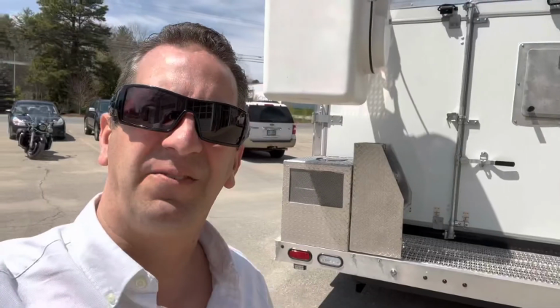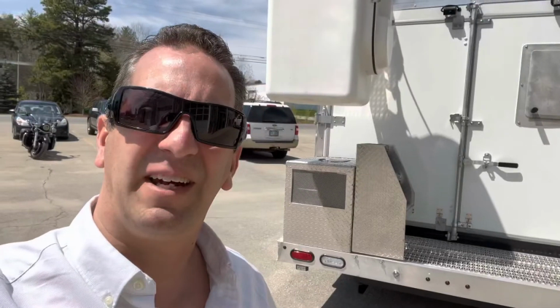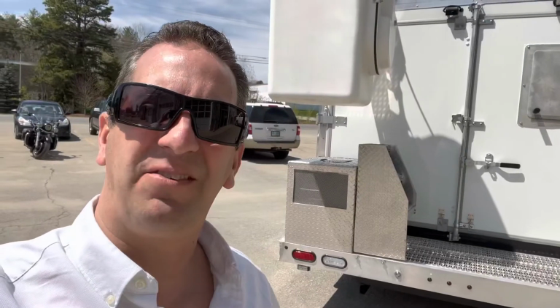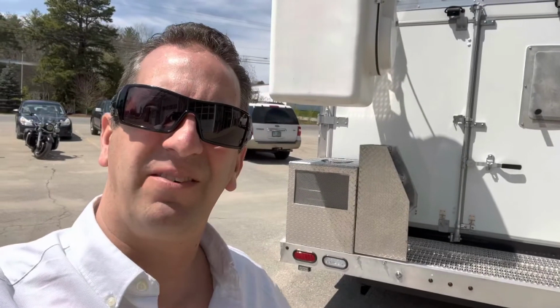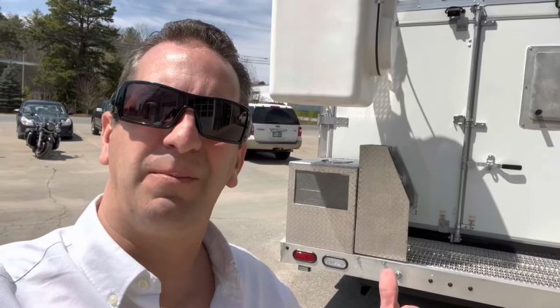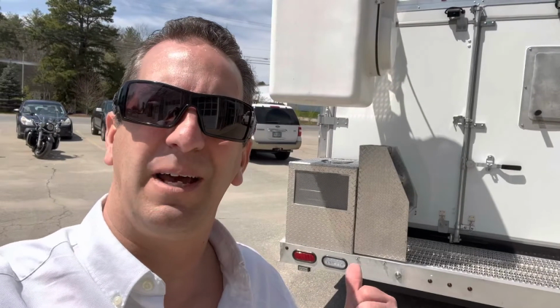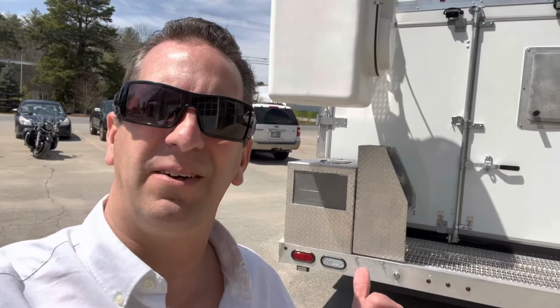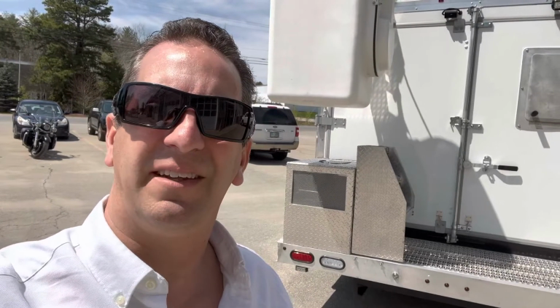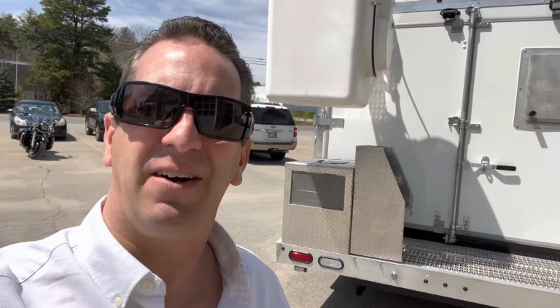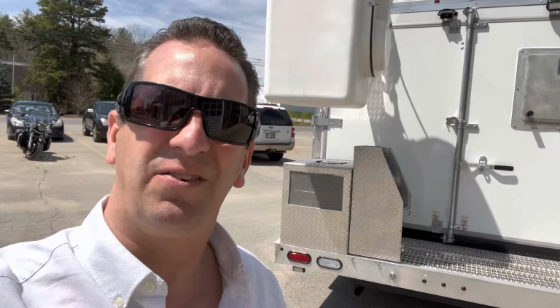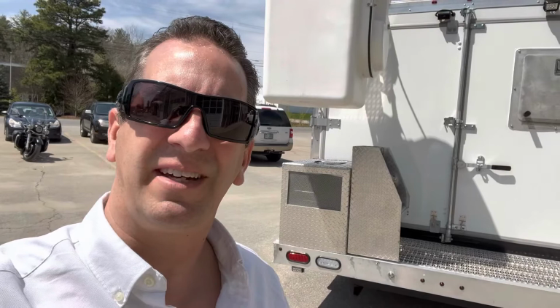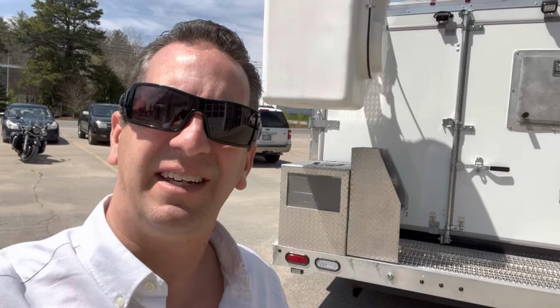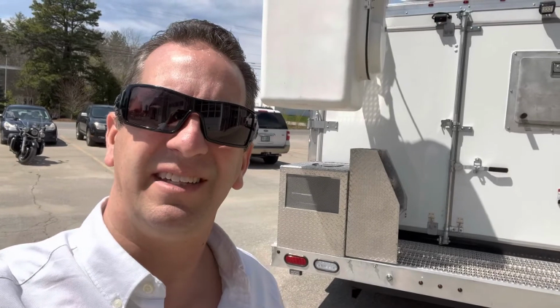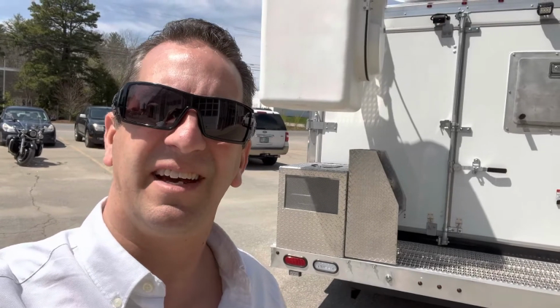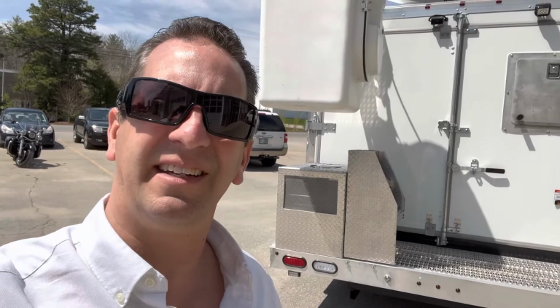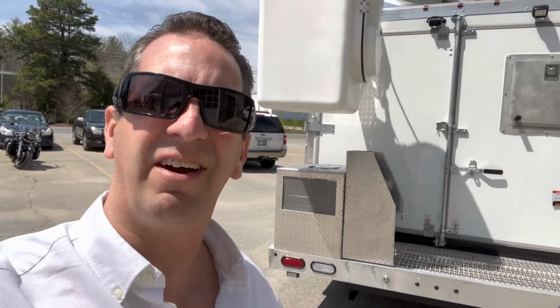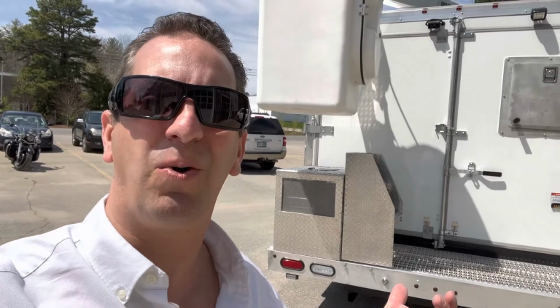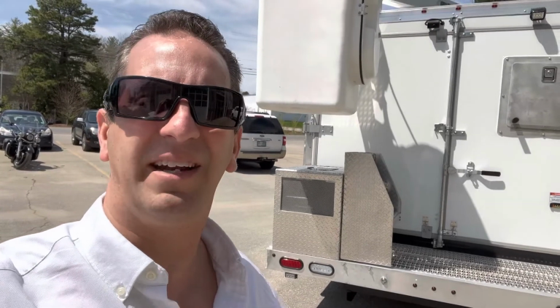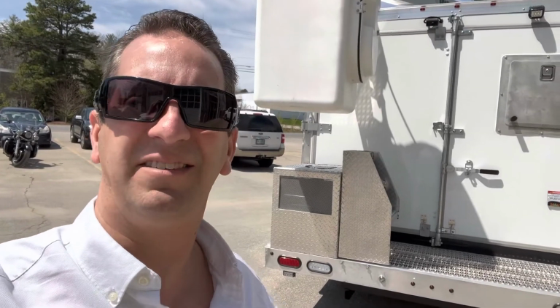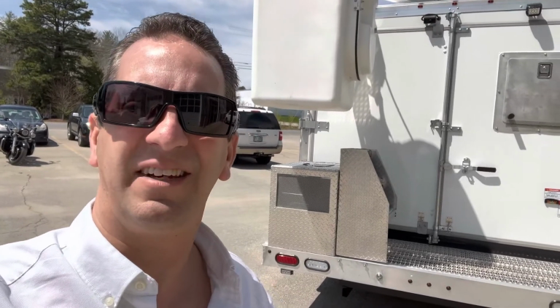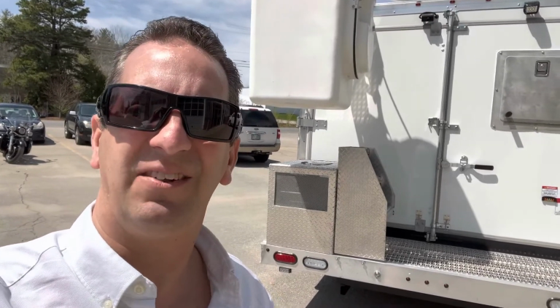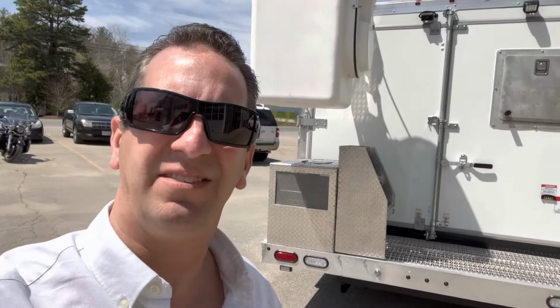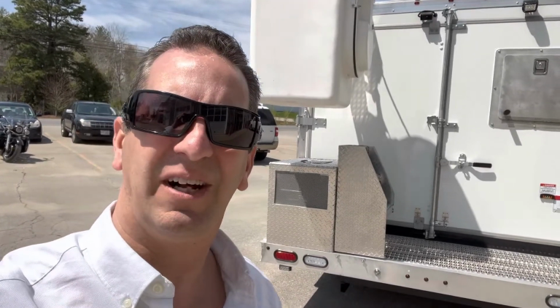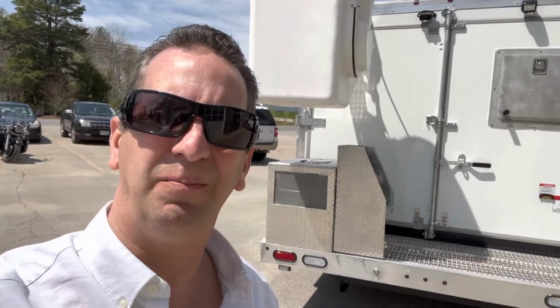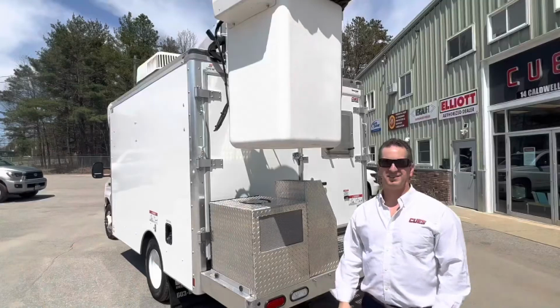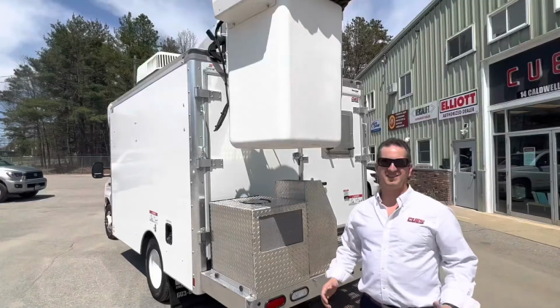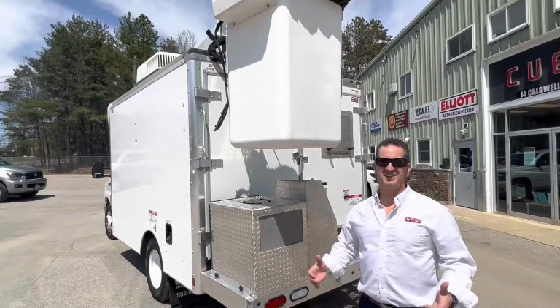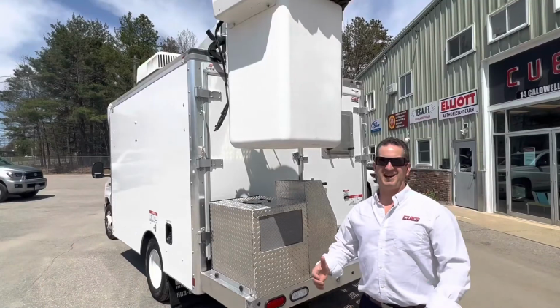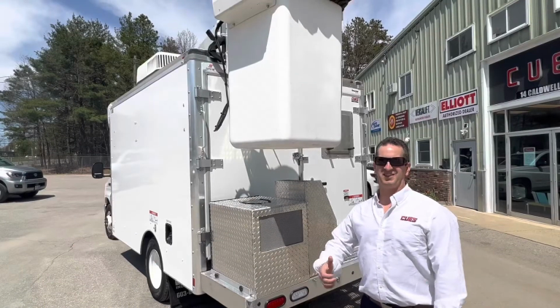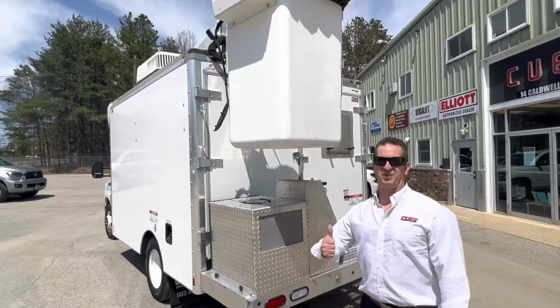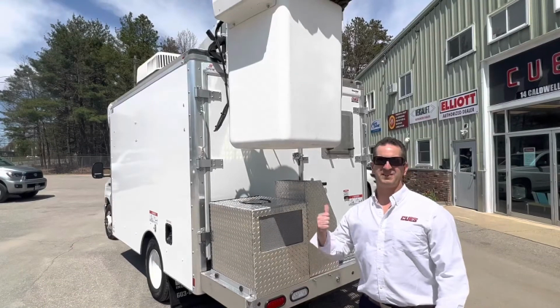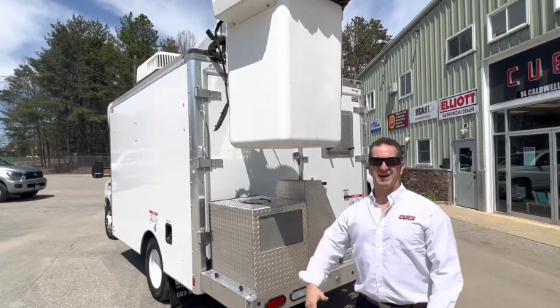I fired up the generator behind me on the truck and you can hear how quiet it is — it's not that noisy at all. So let's head inside and I'll show you what's in the lab.